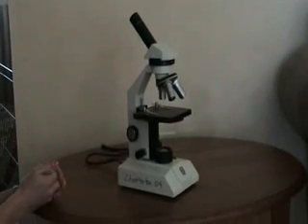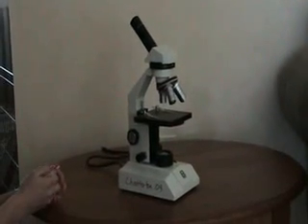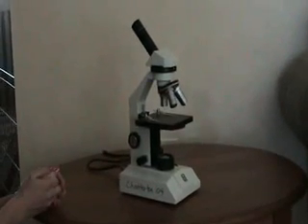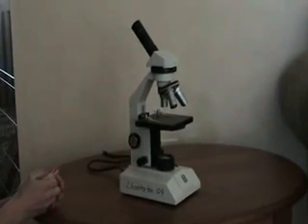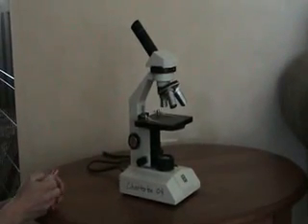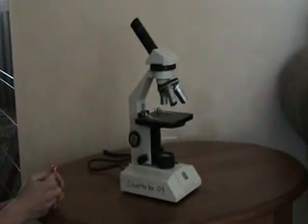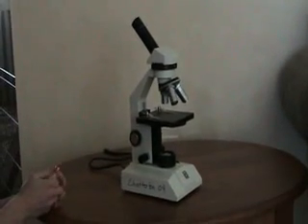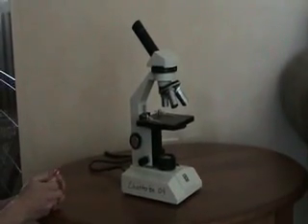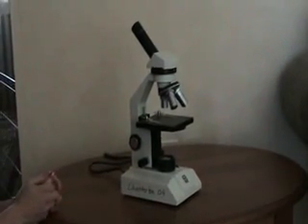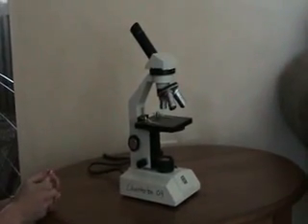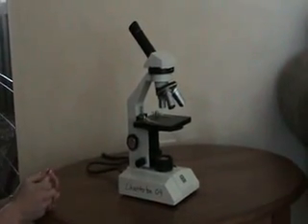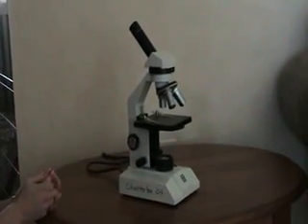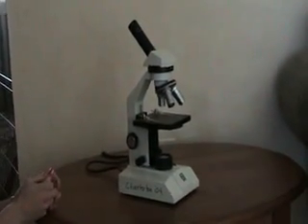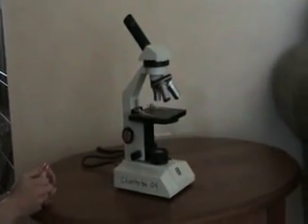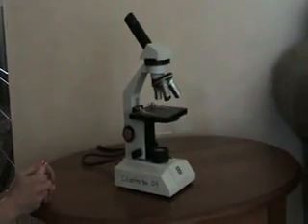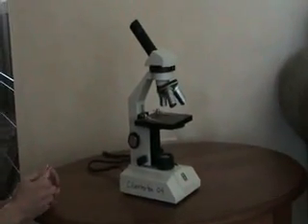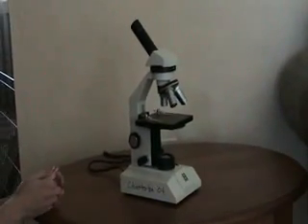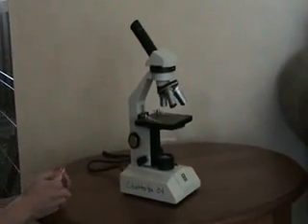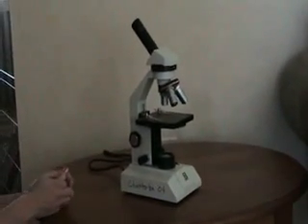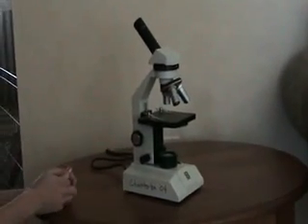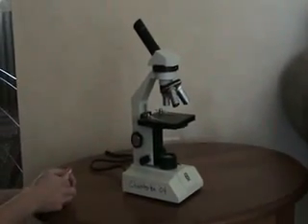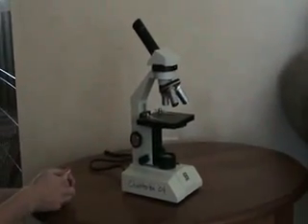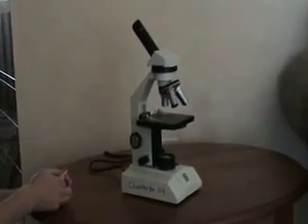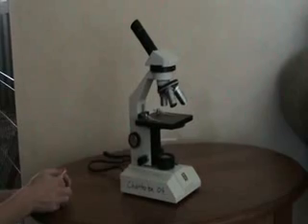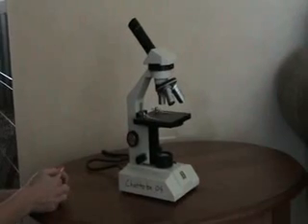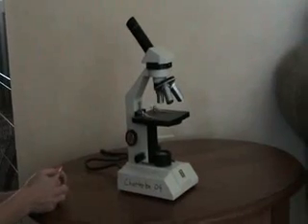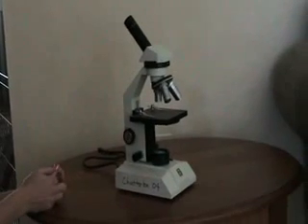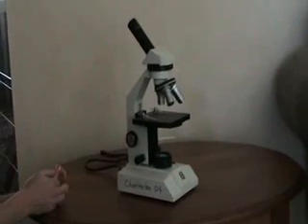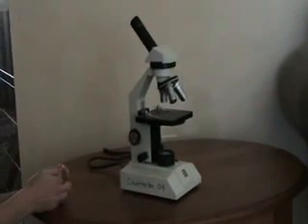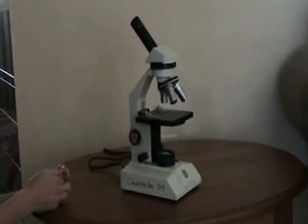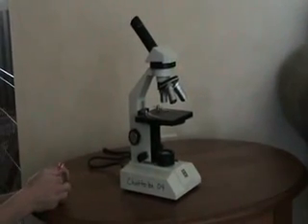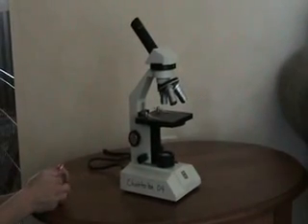Welcome to another edition of Chatterton Helping Hands. Today we'll be talking about the microscope.